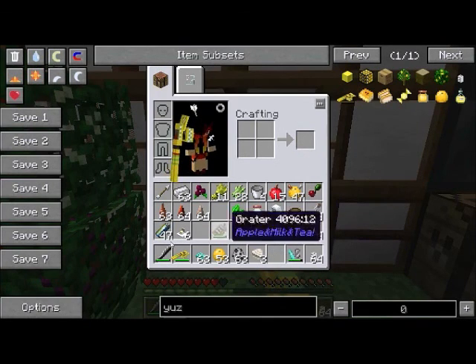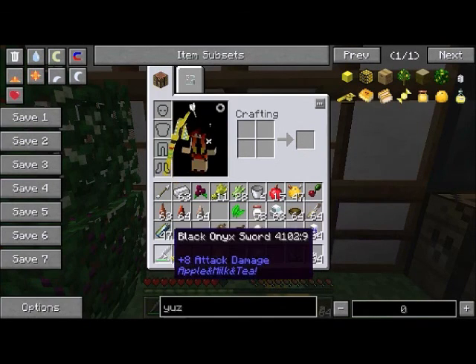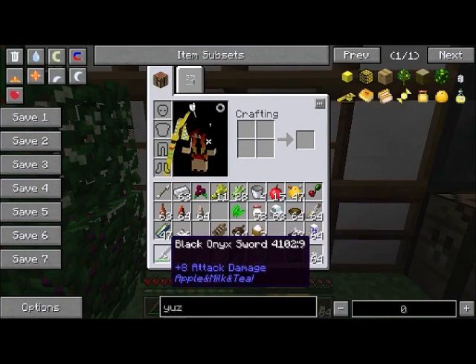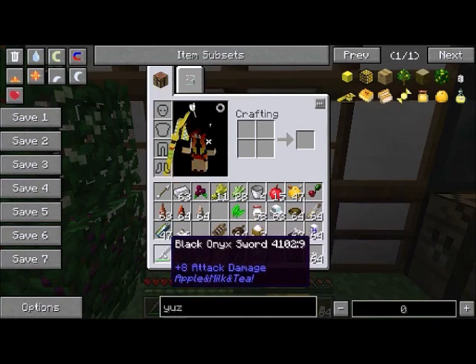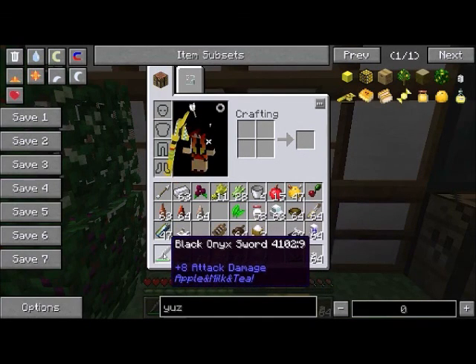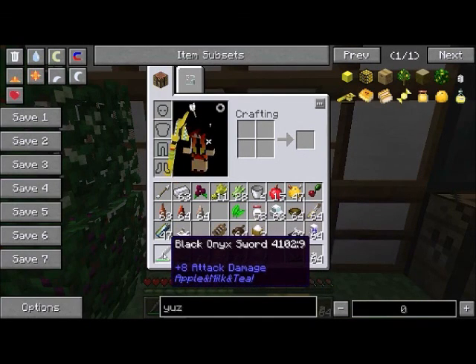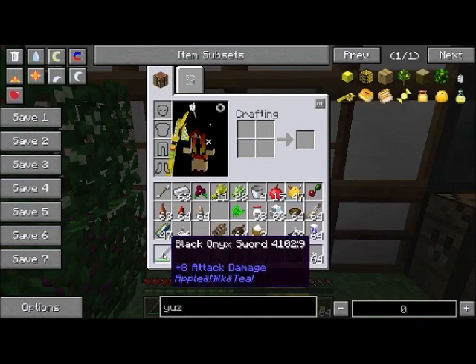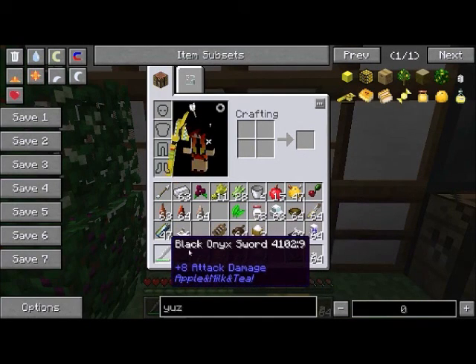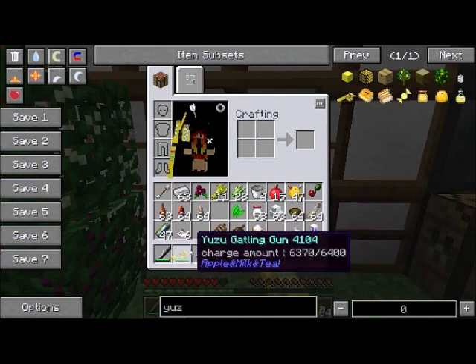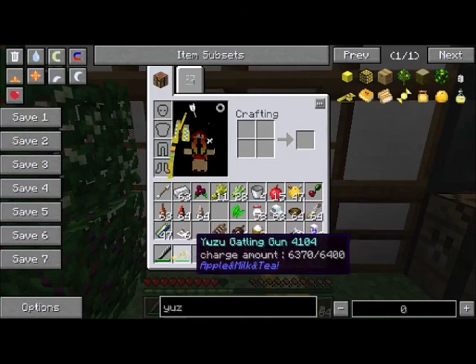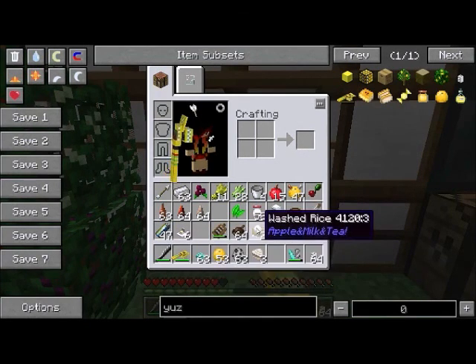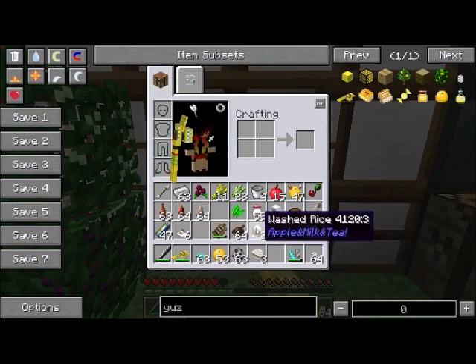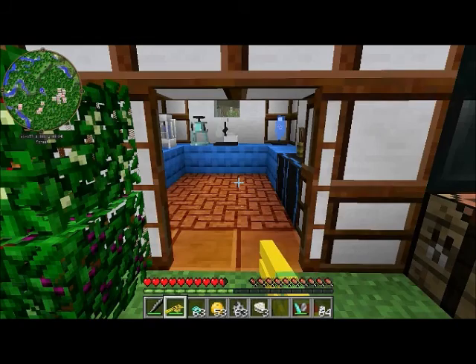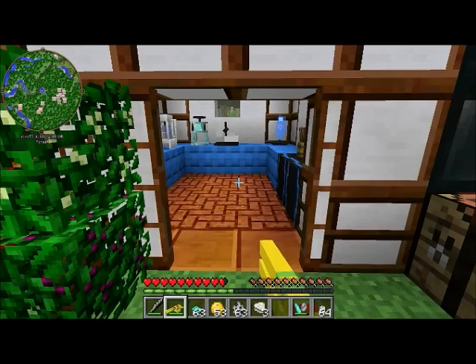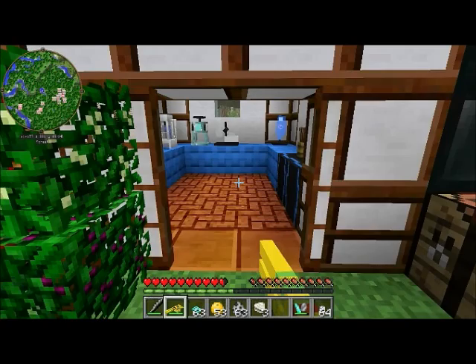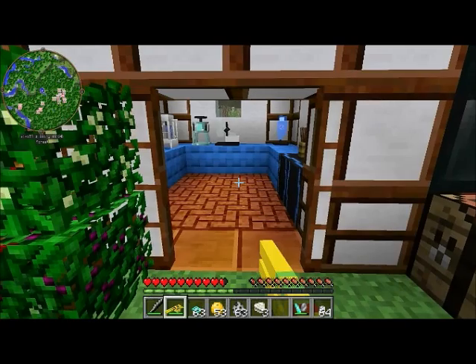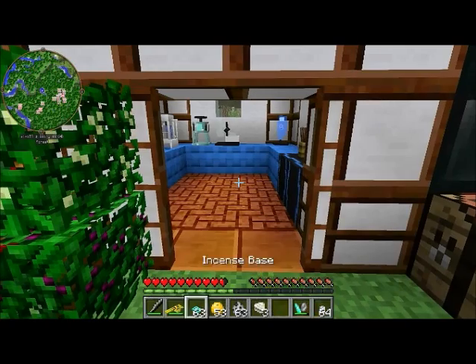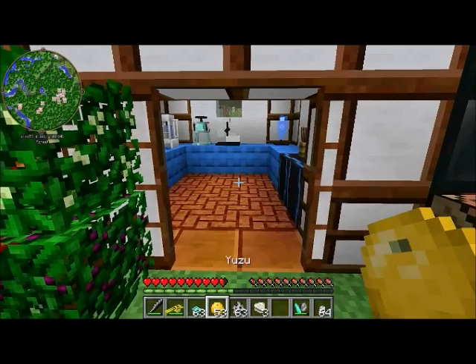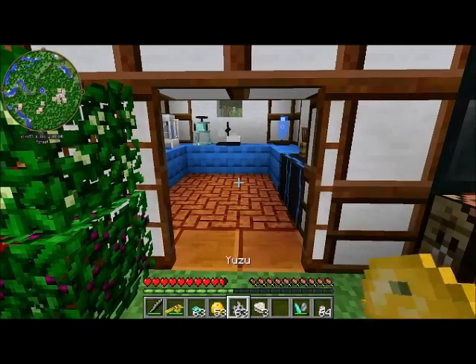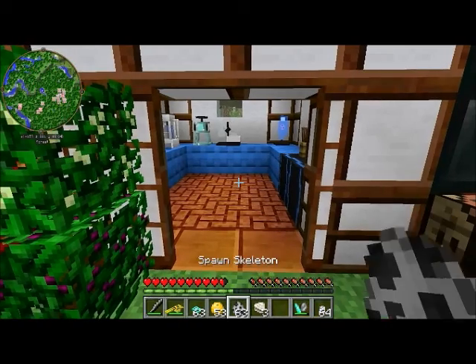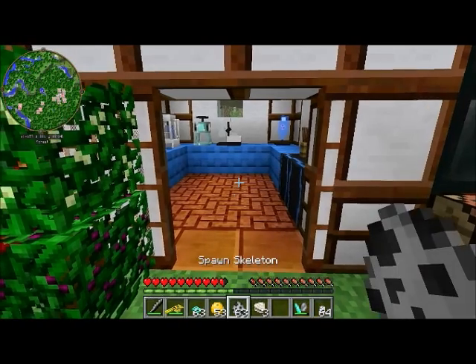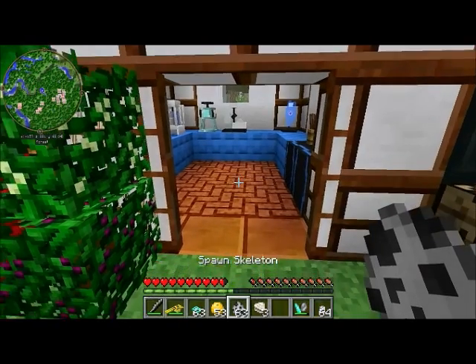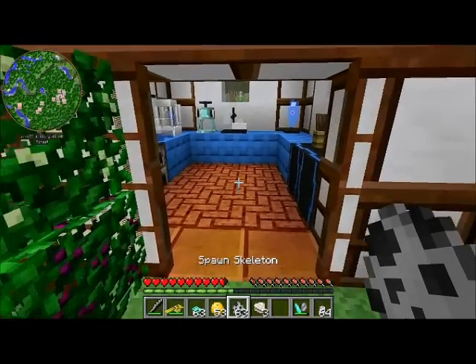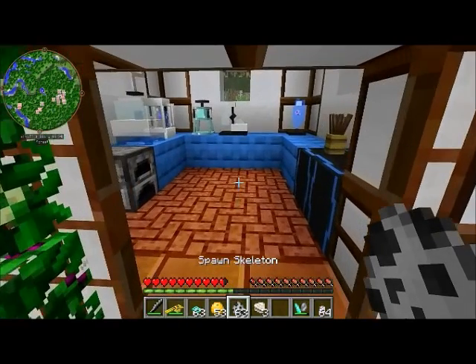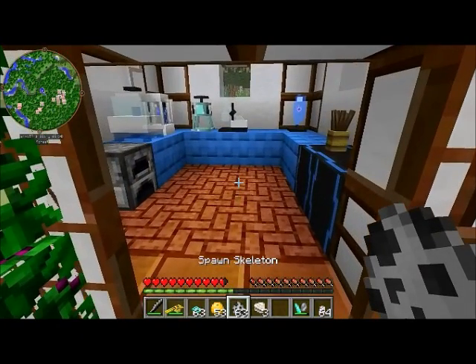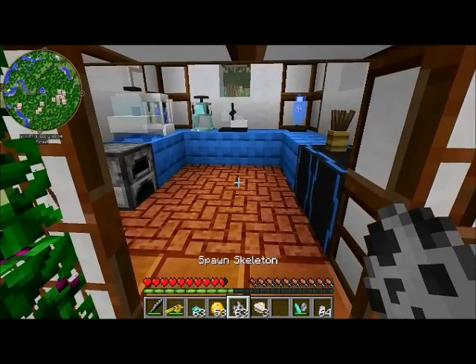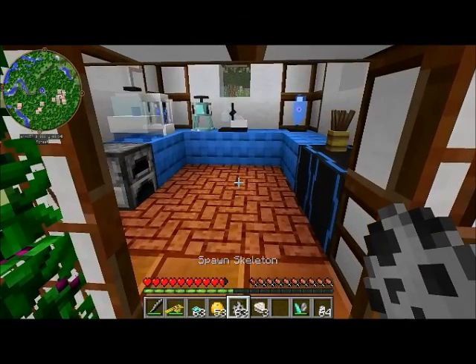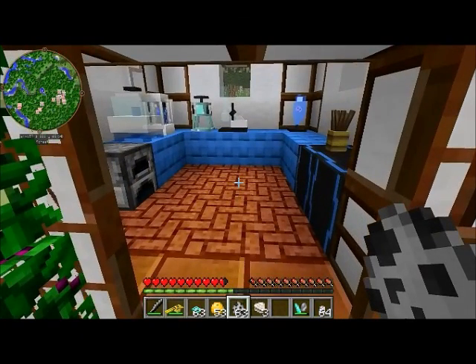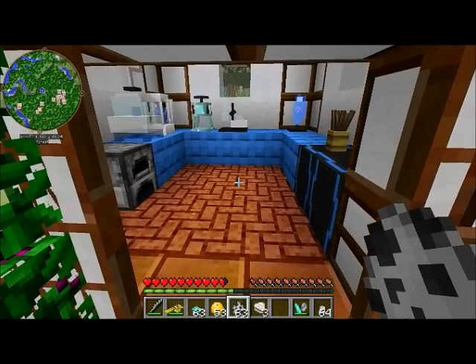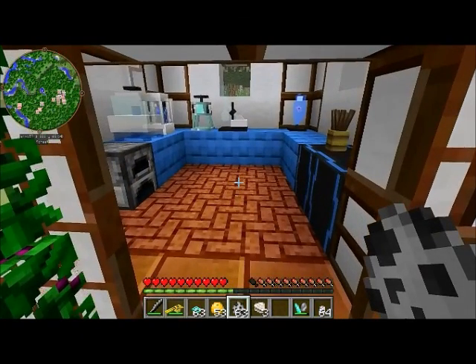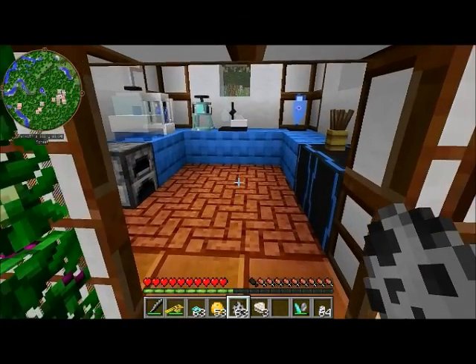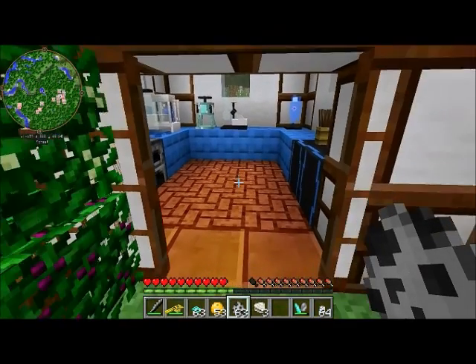One more weapon this mod adds is the black onyx sword. This one is very tricky to use — let's see if I can demonstrate it.